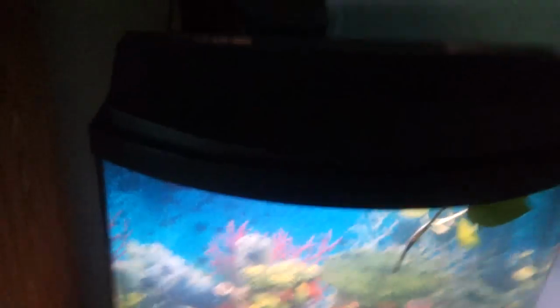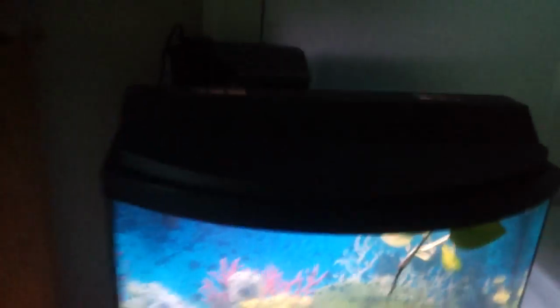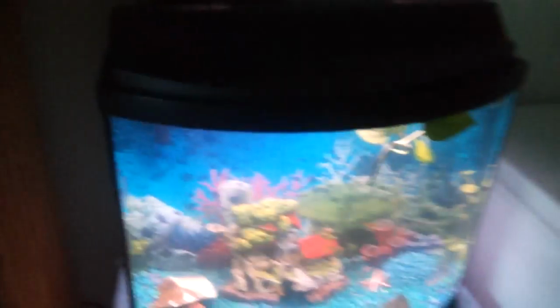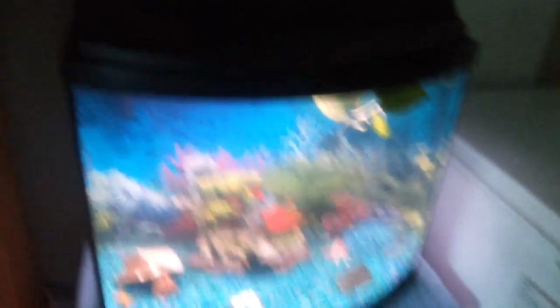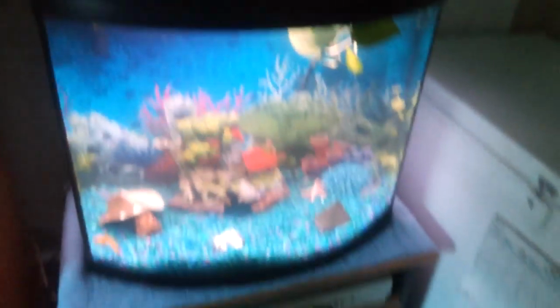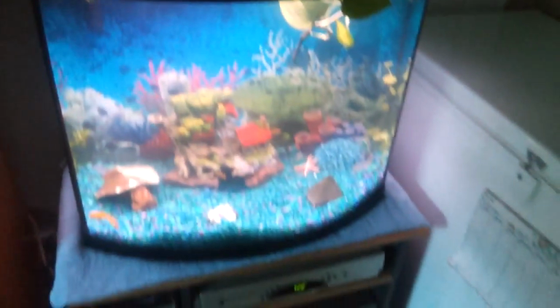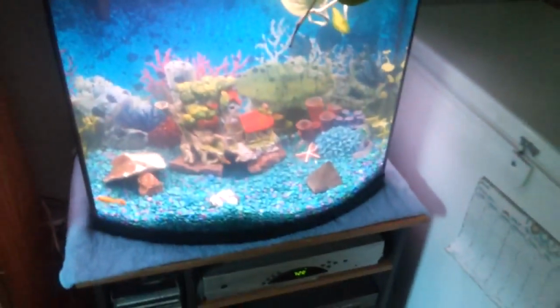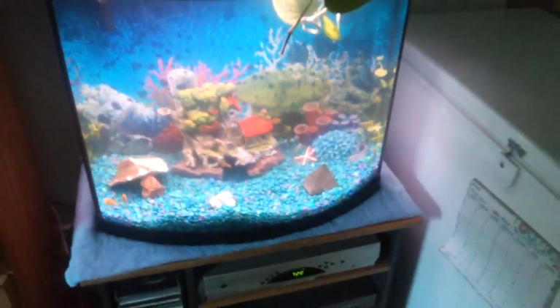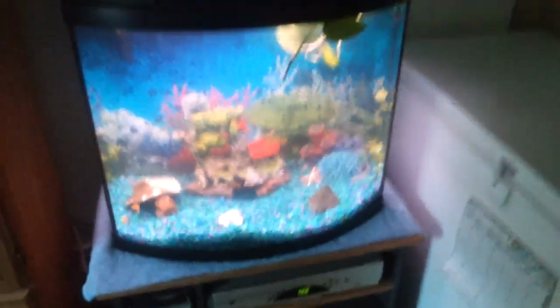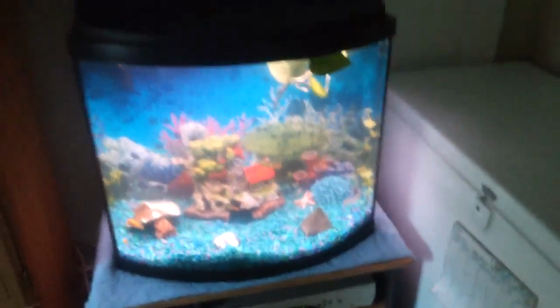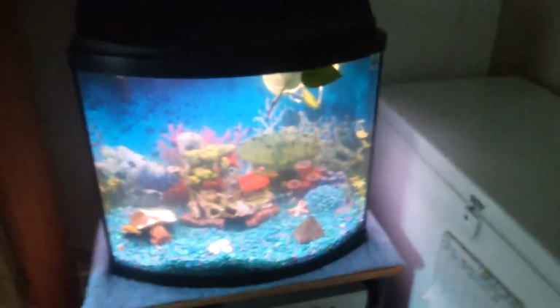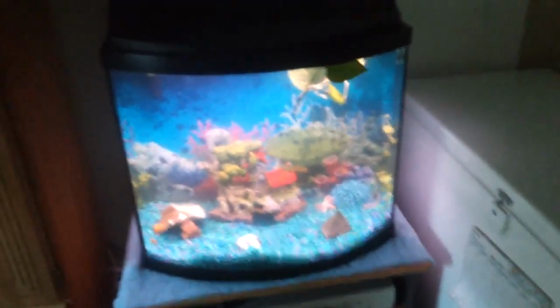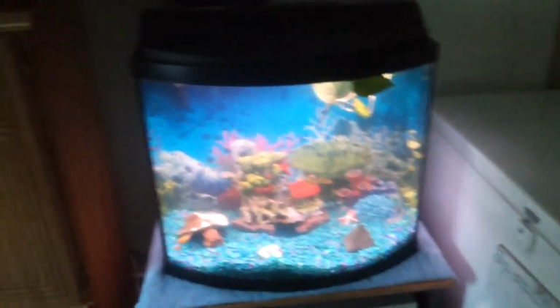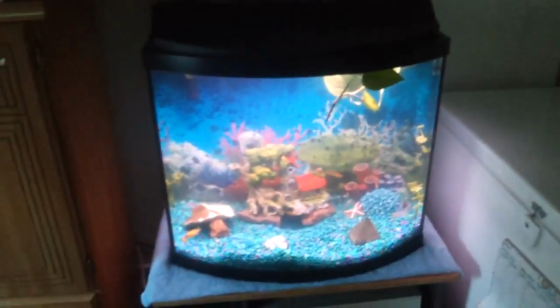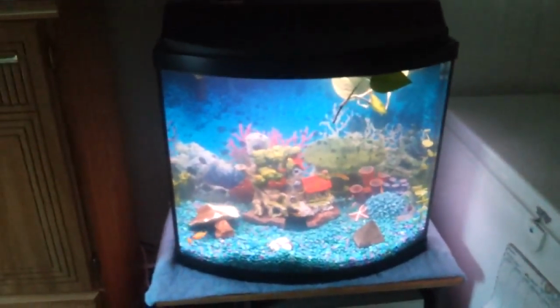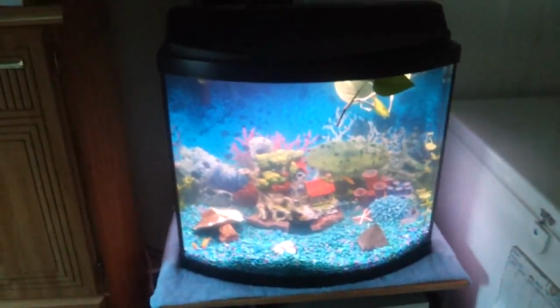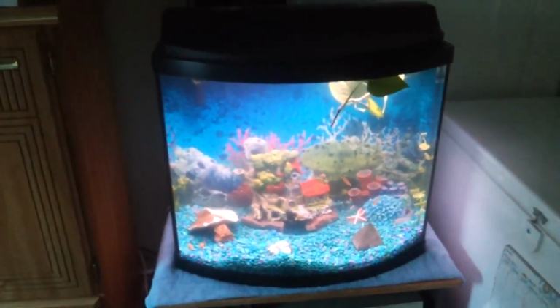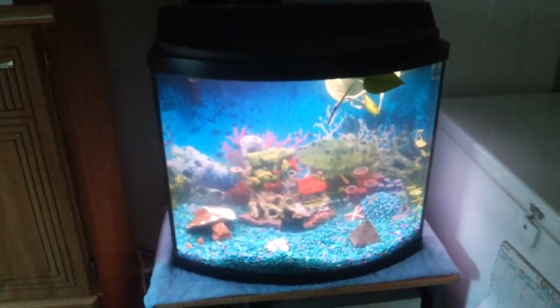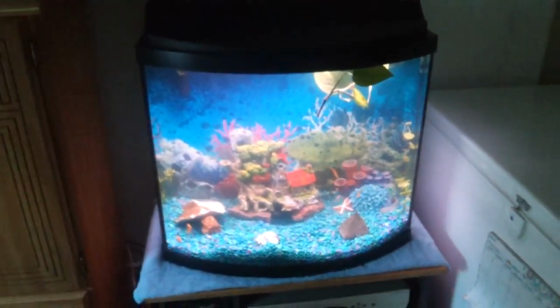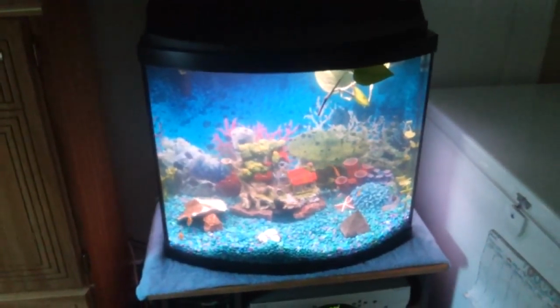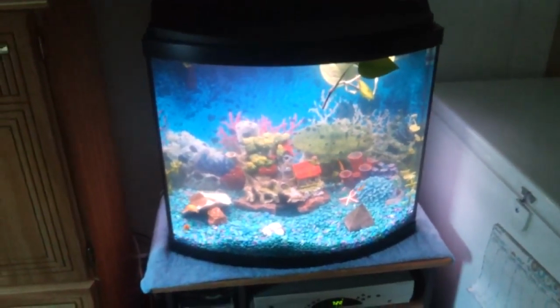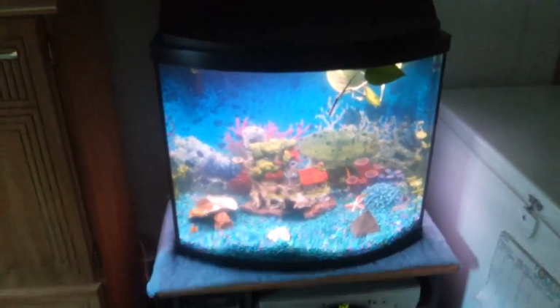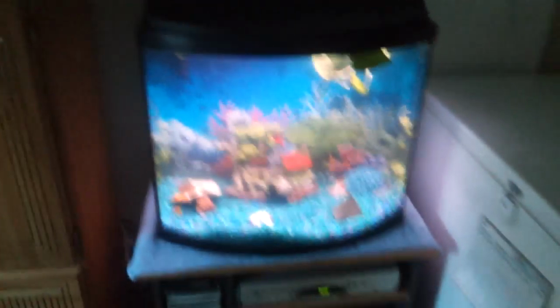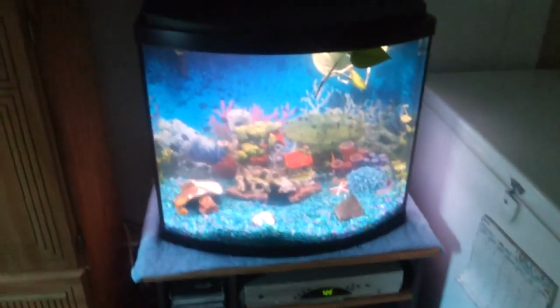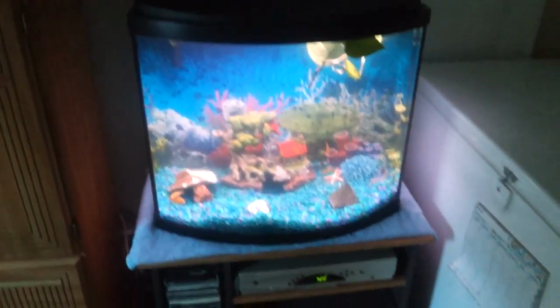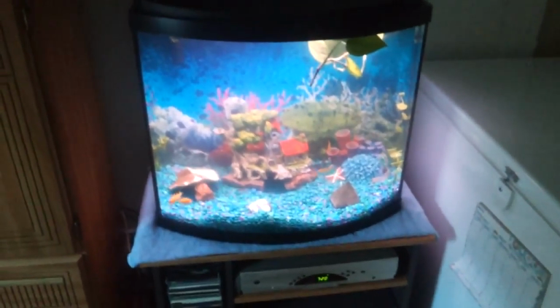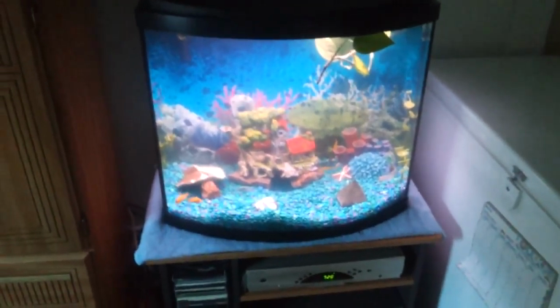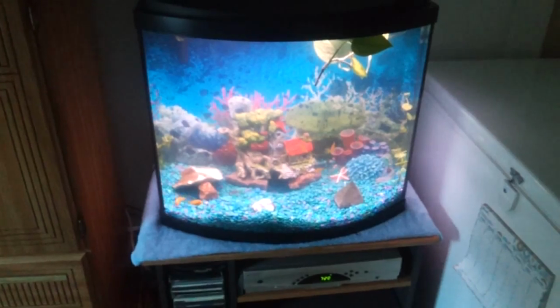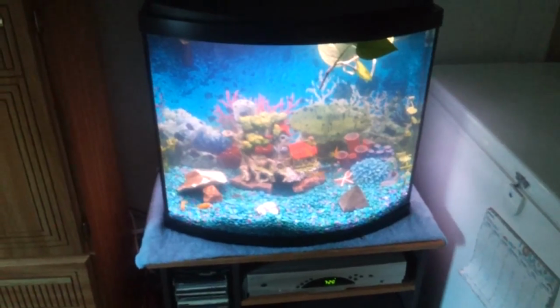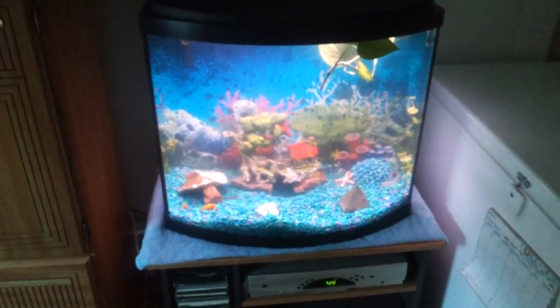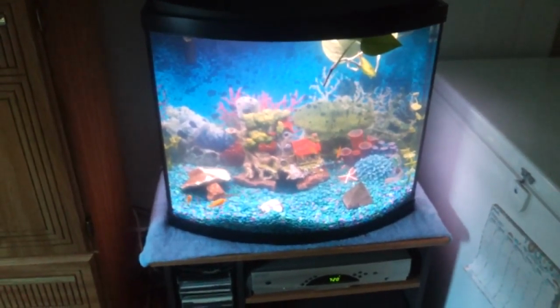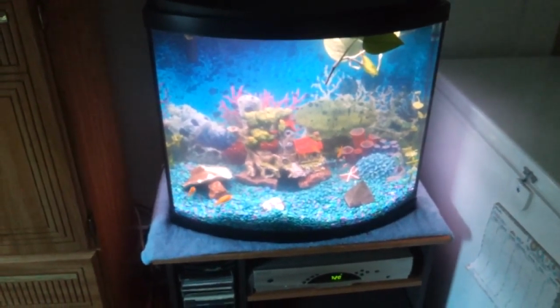So yeah, that's the 26 bow front in the guest room.